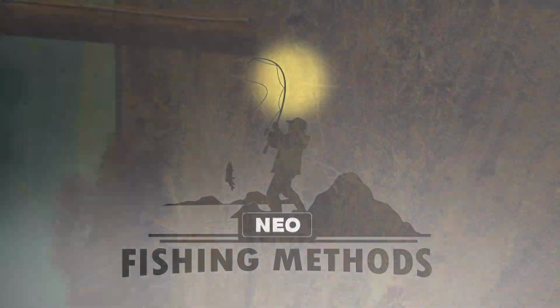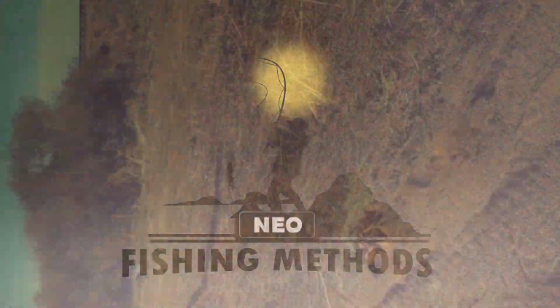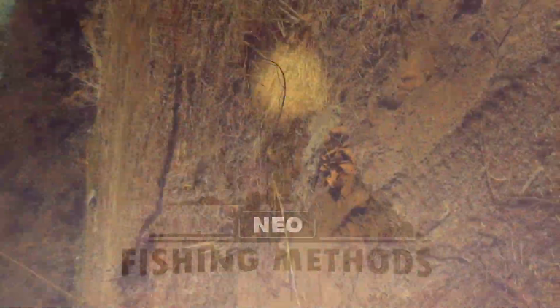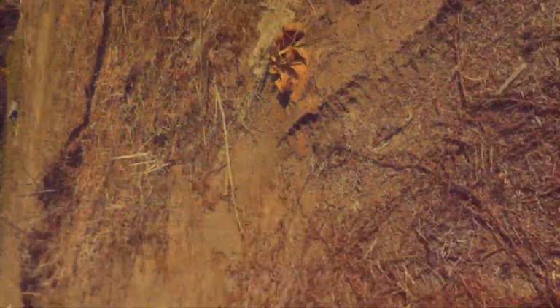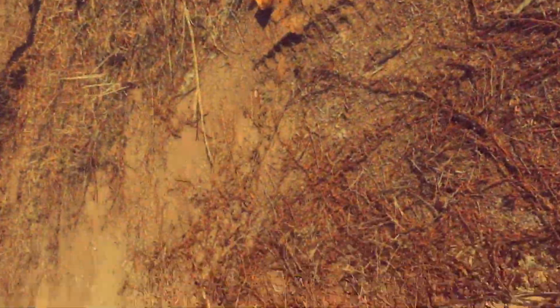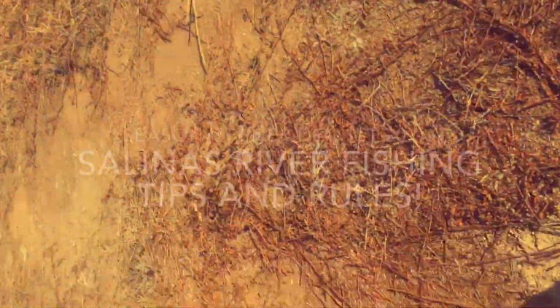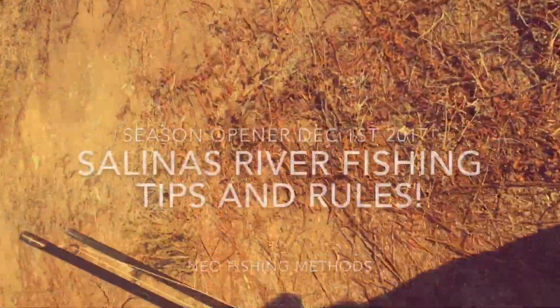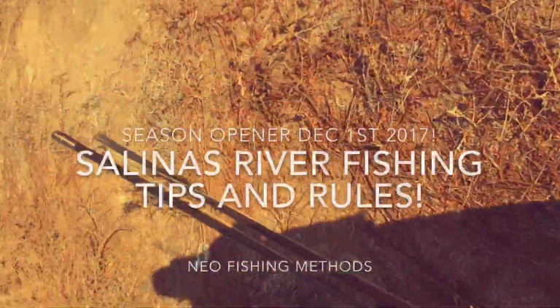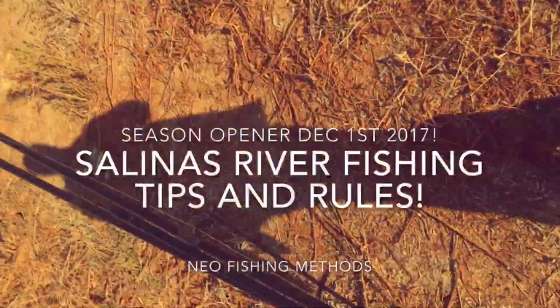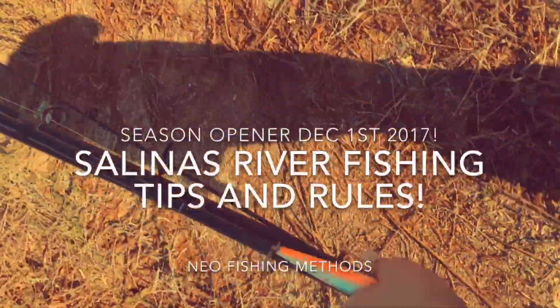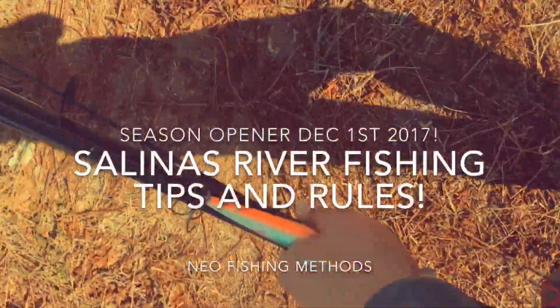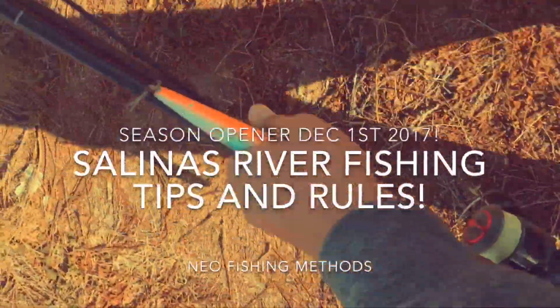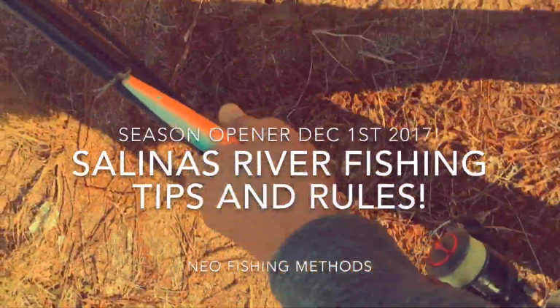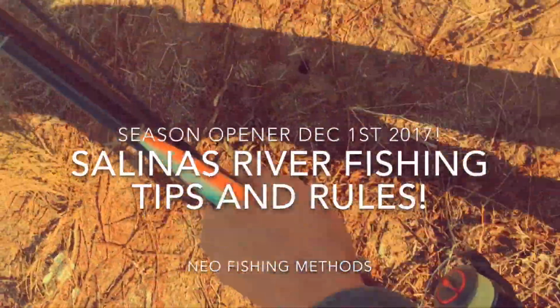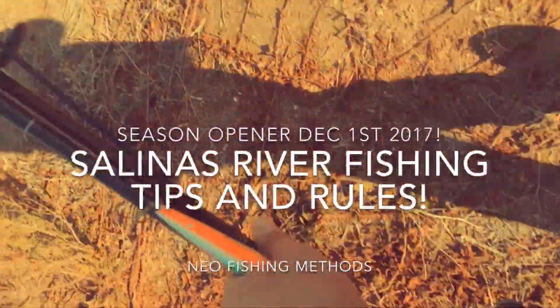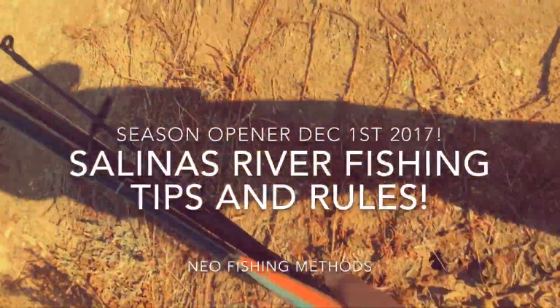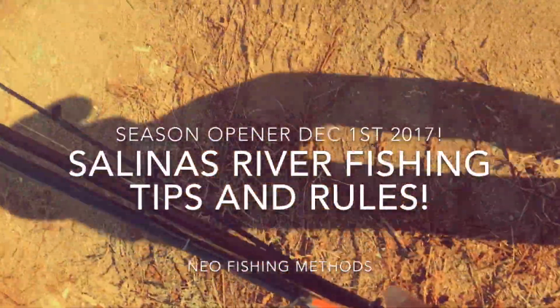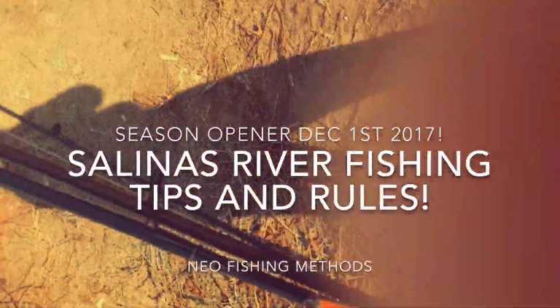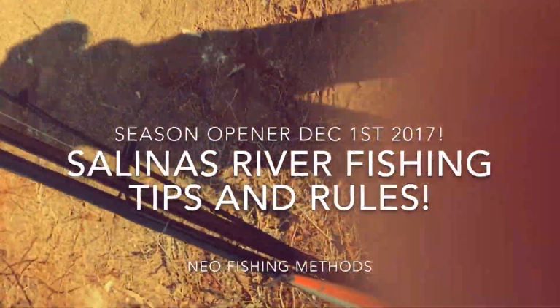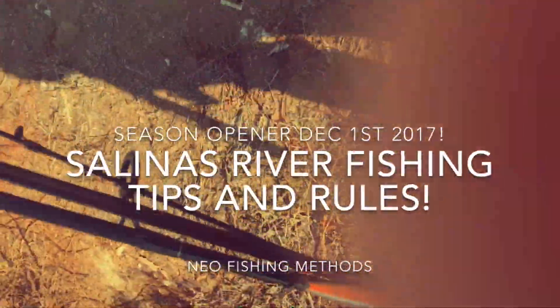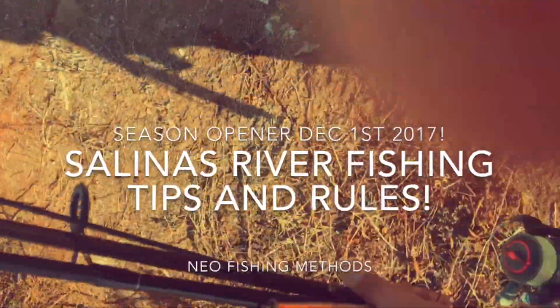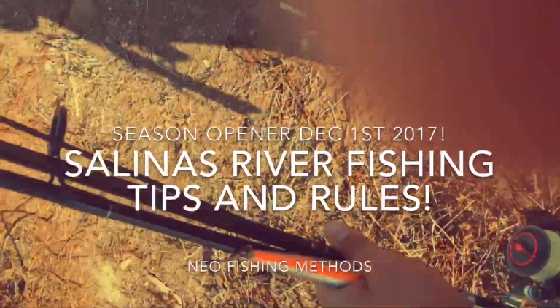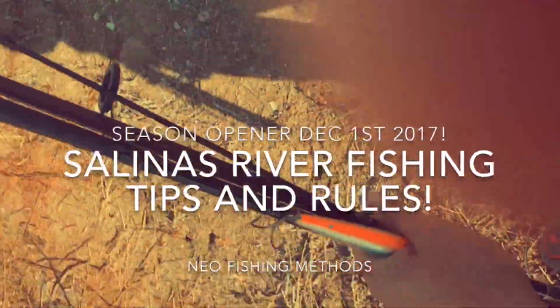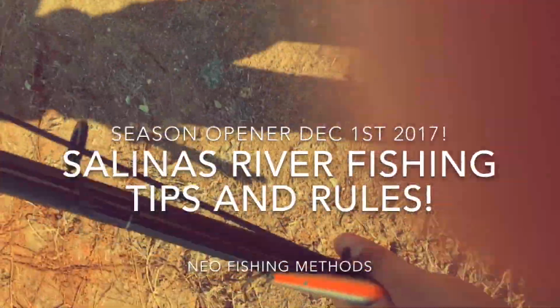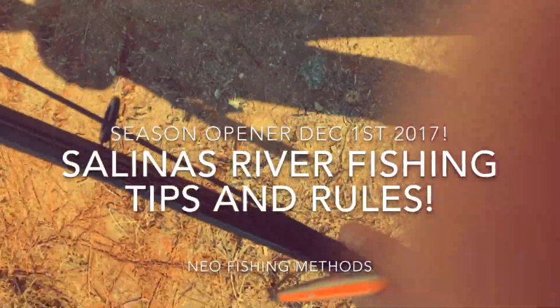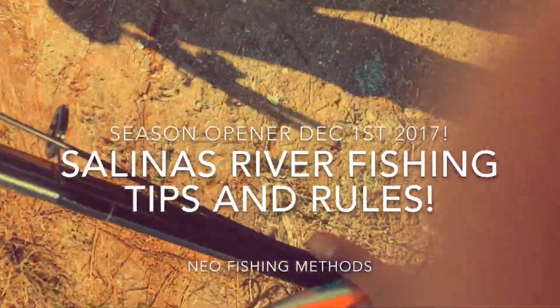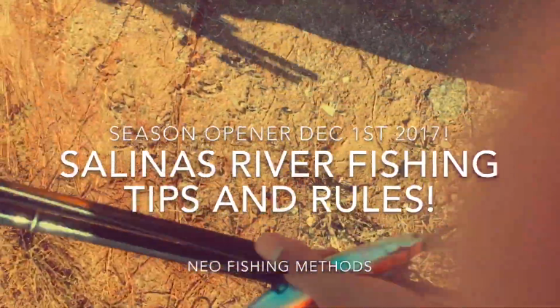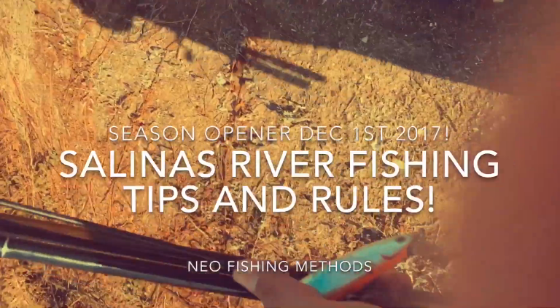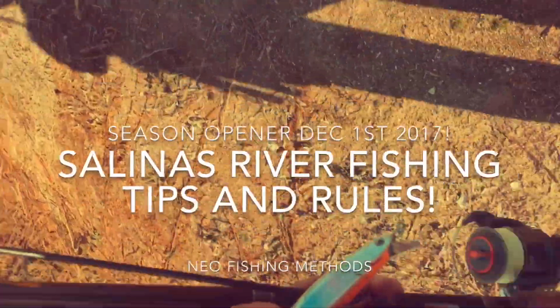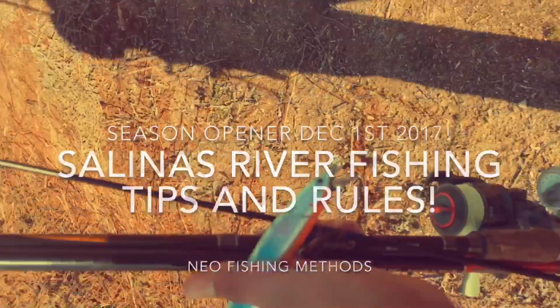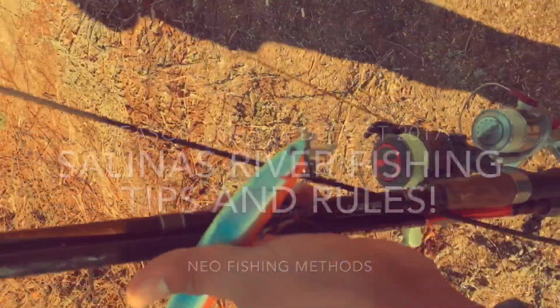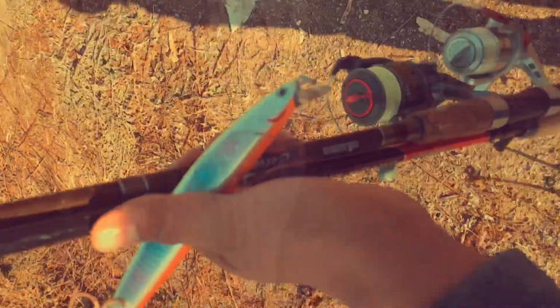We're walking over and I'm freaking happy because I just found my SP minnow.